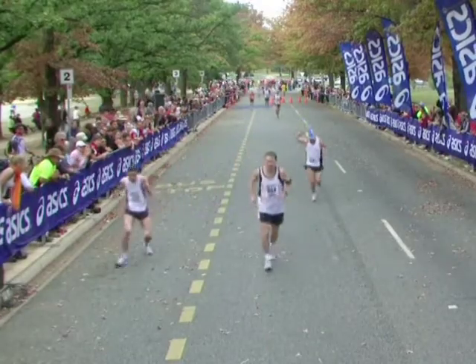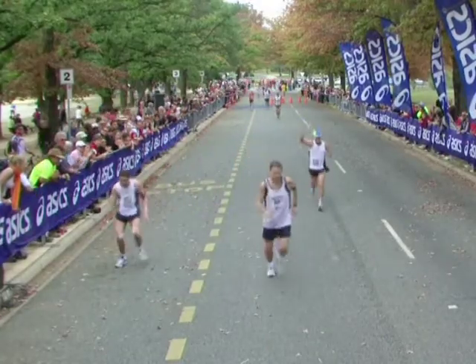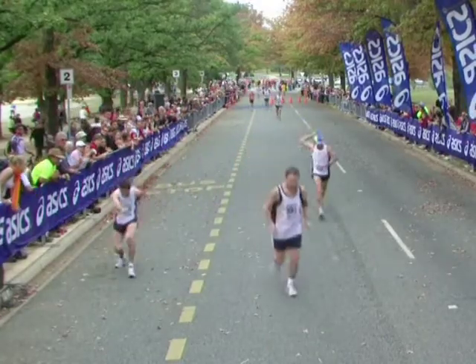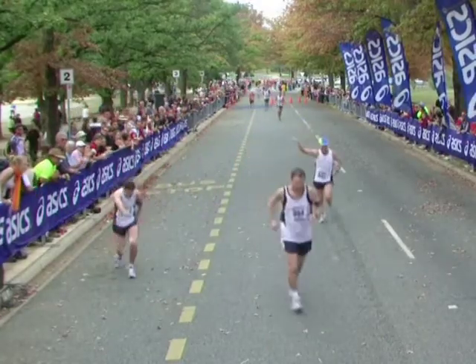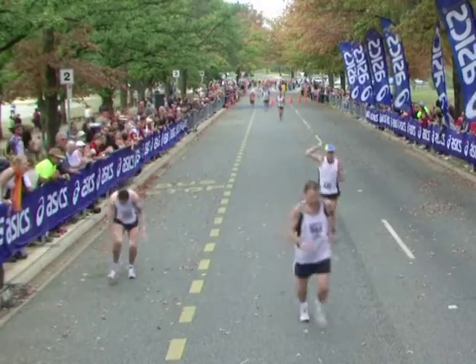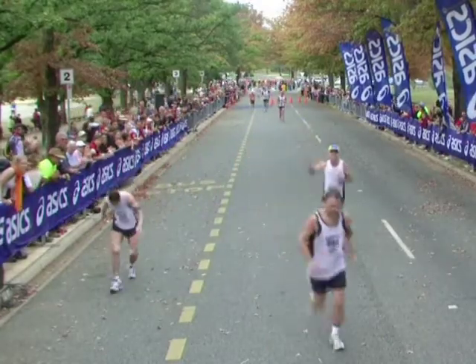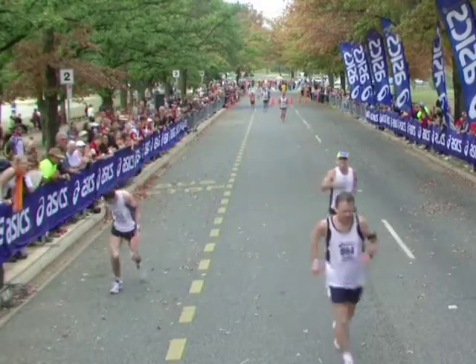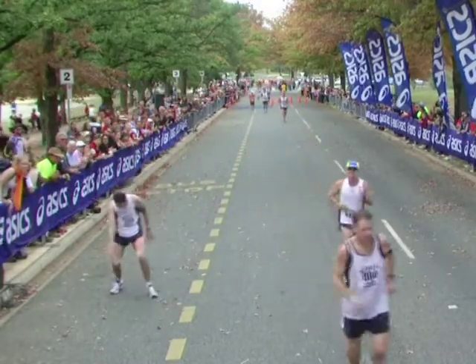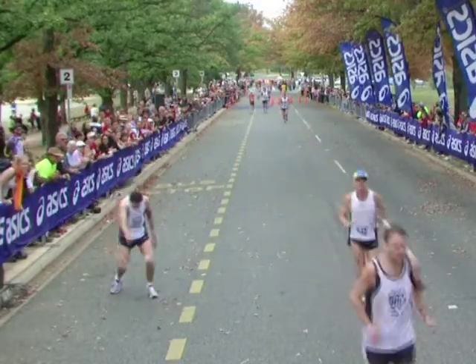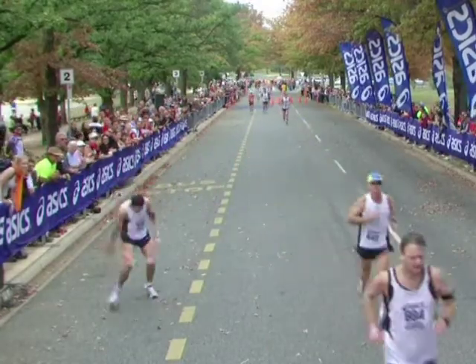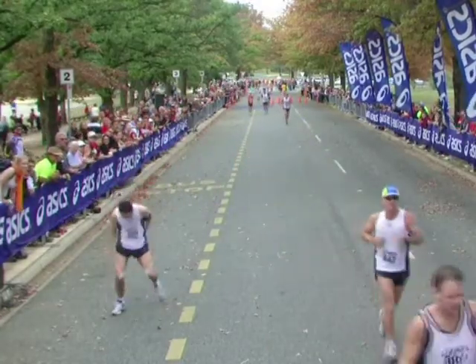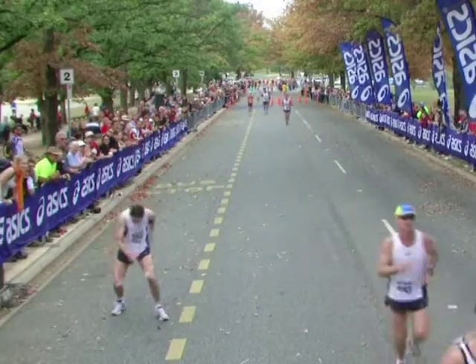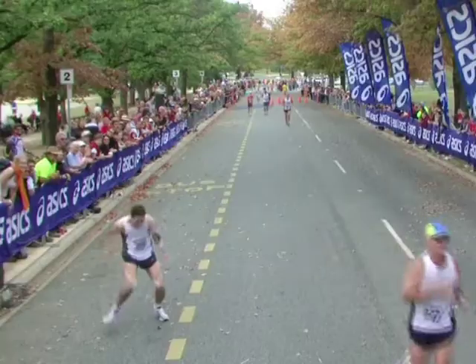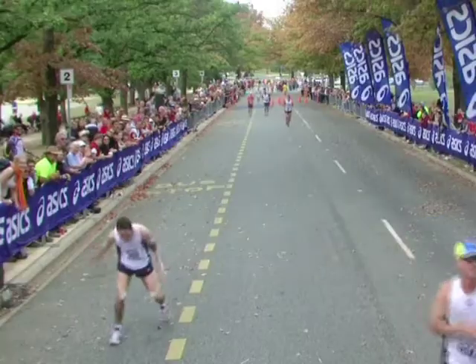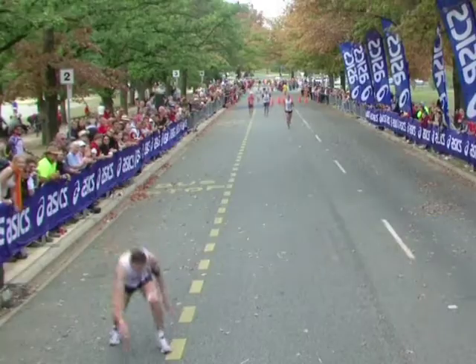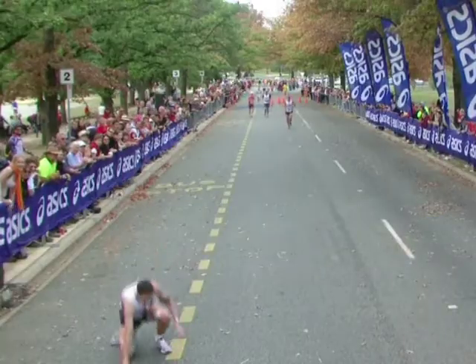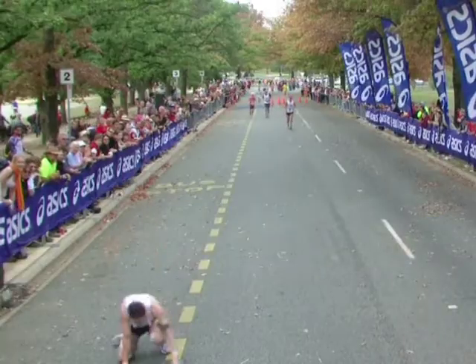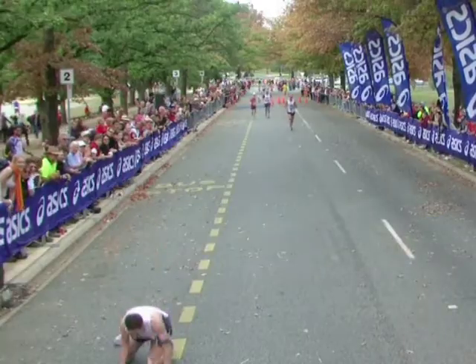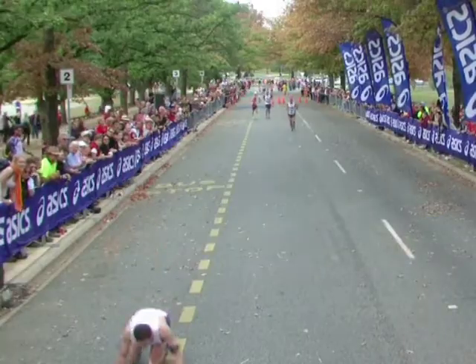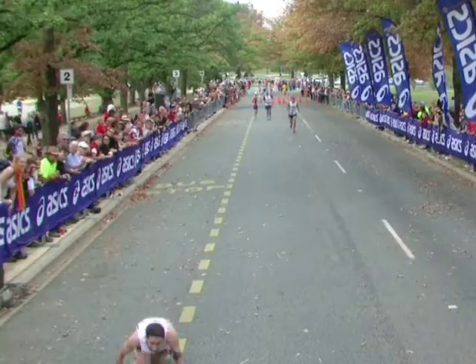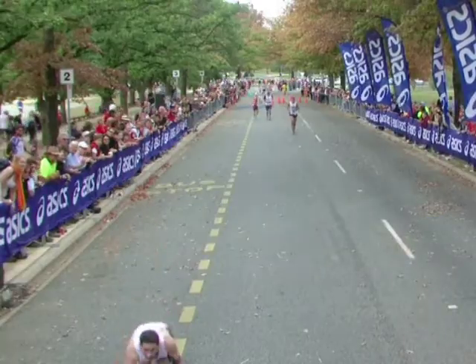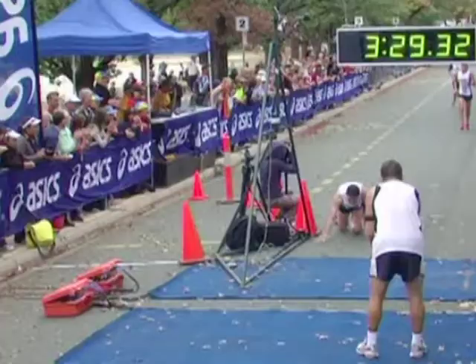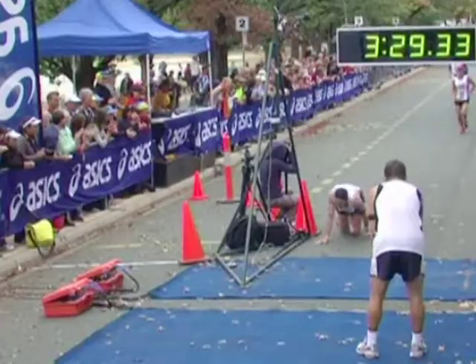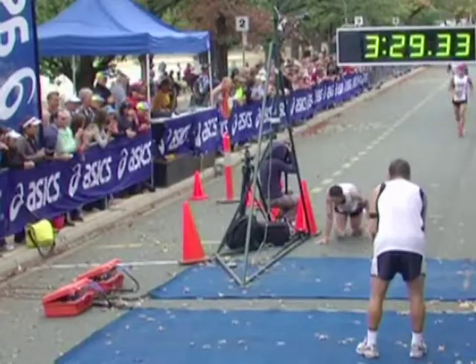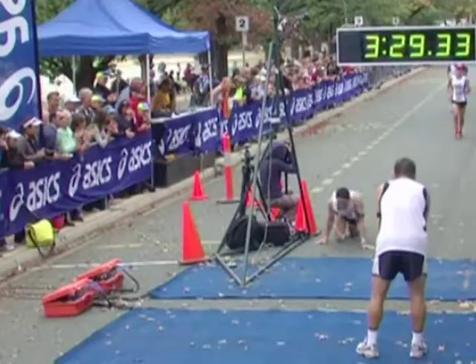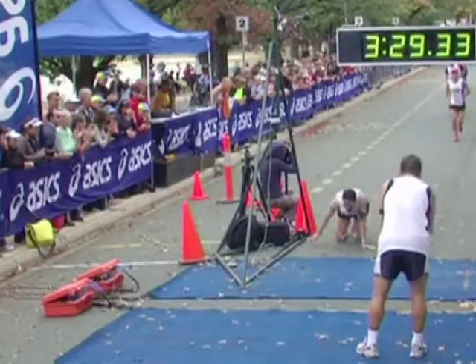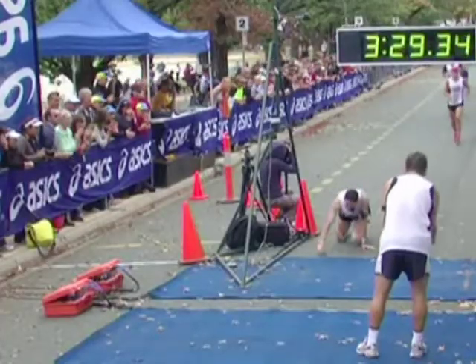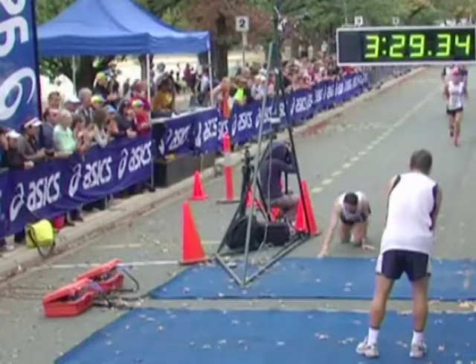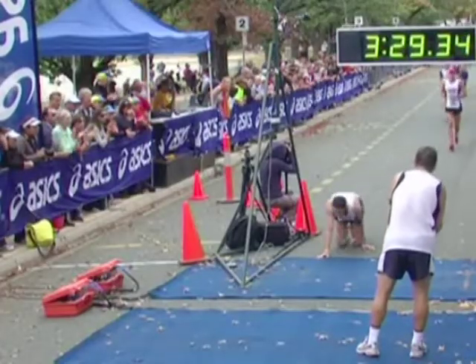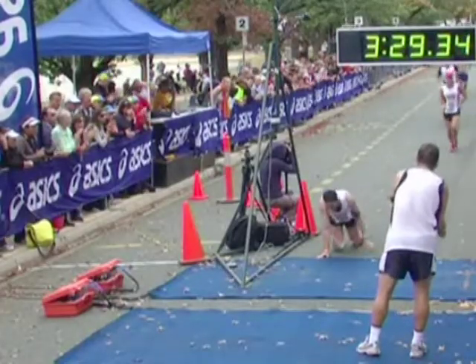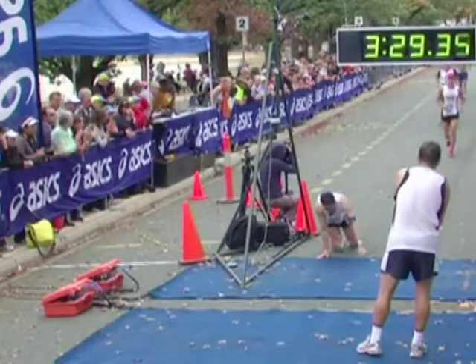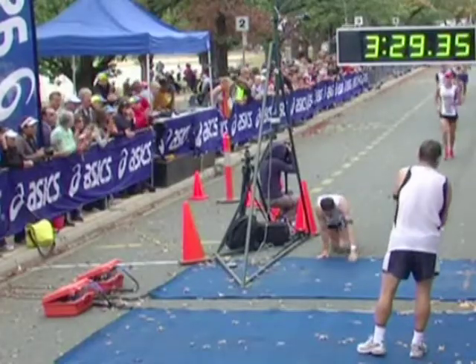You know that feeling of jelly legs? Maybe when you sprint or go for a fast ride up a hill? Well, athletes get that too.